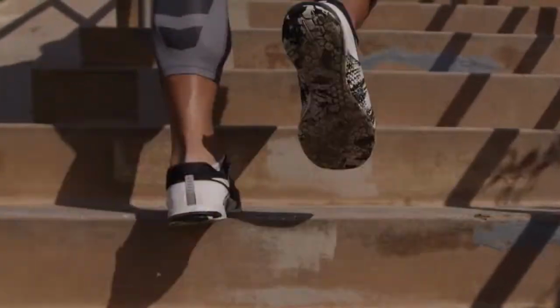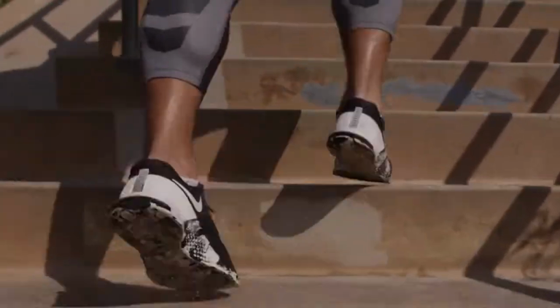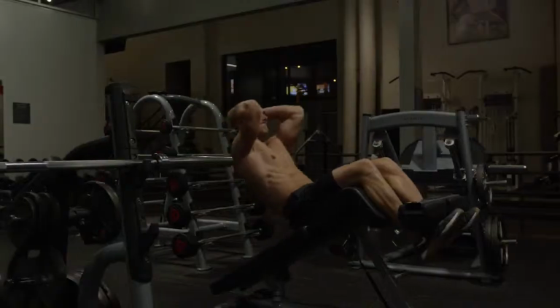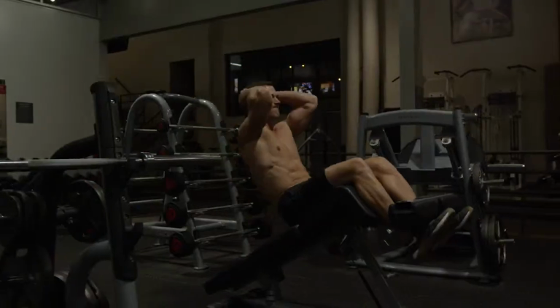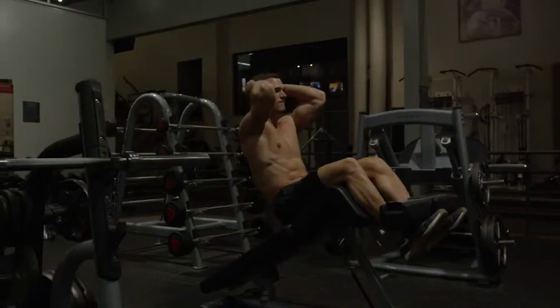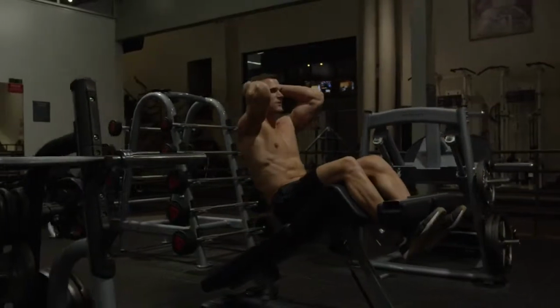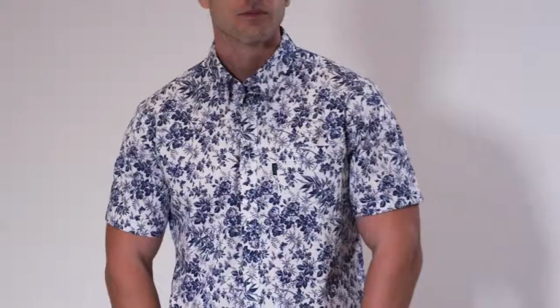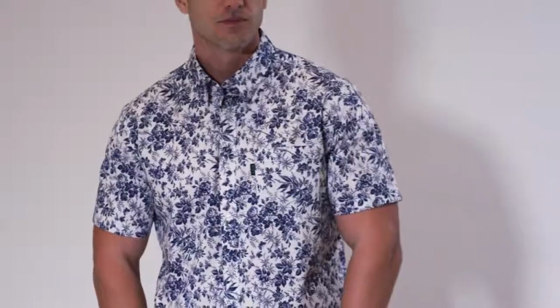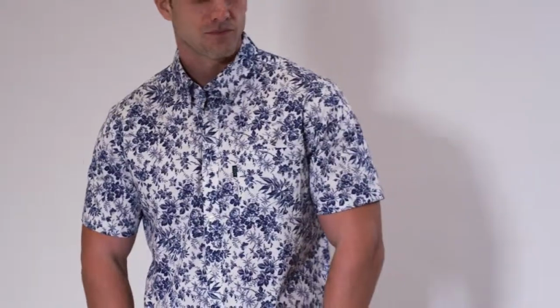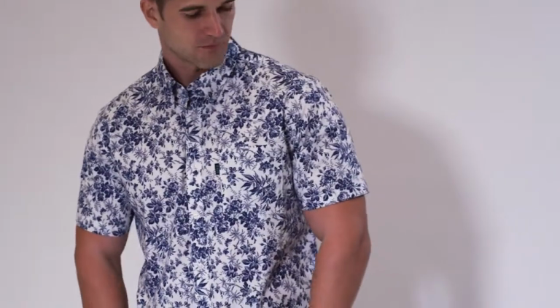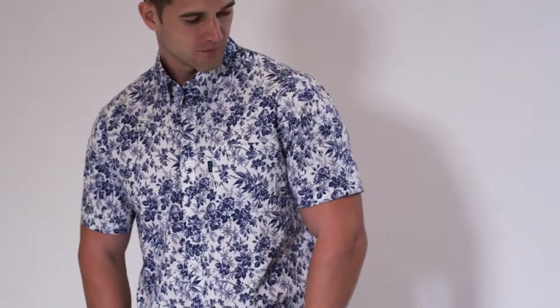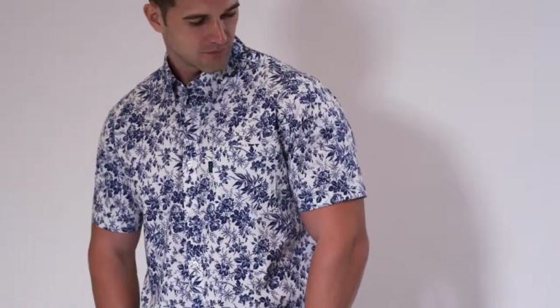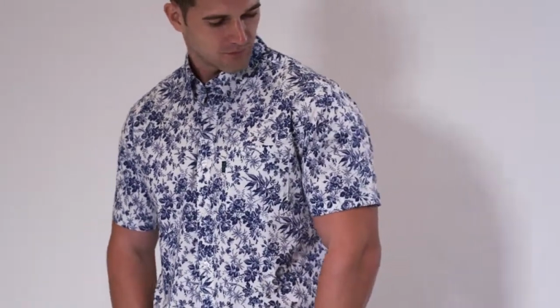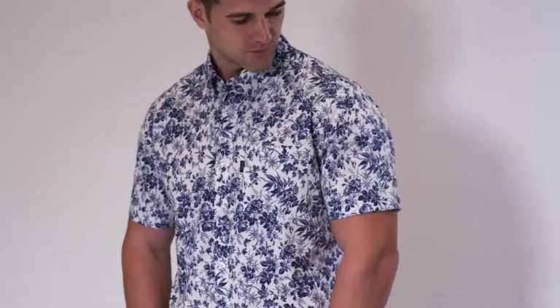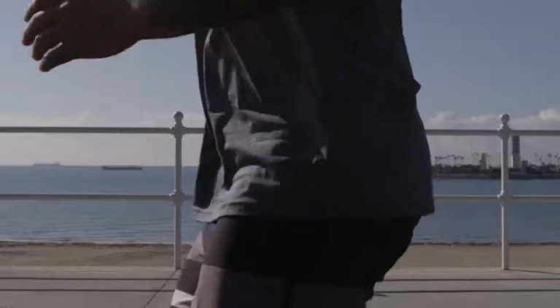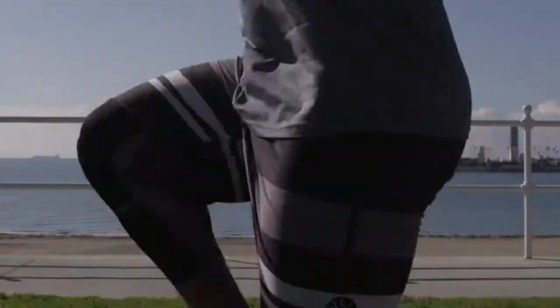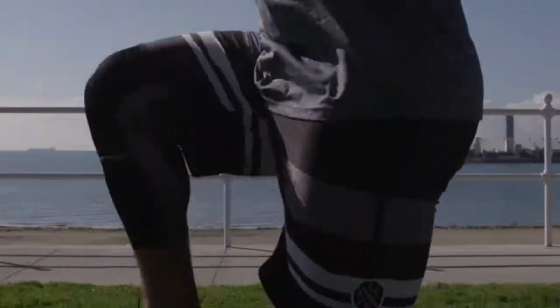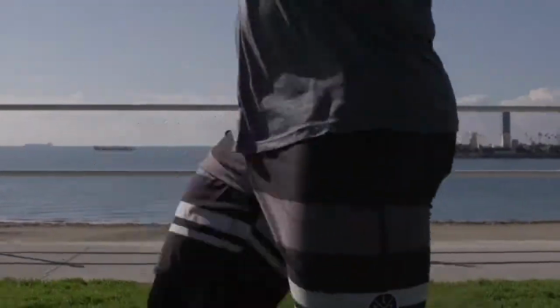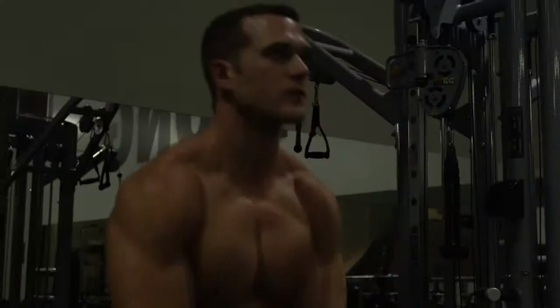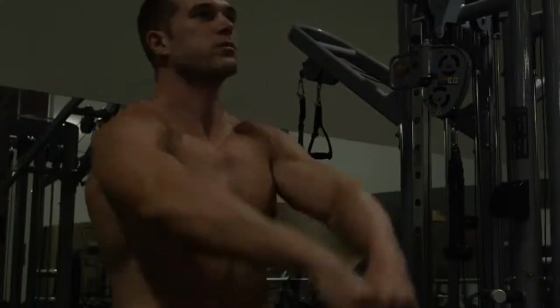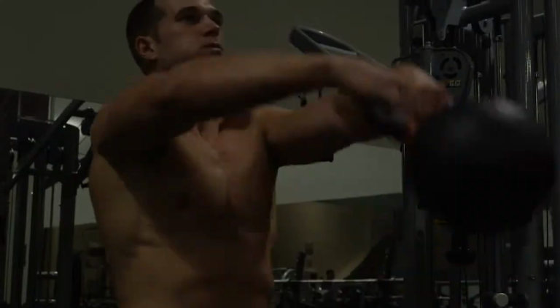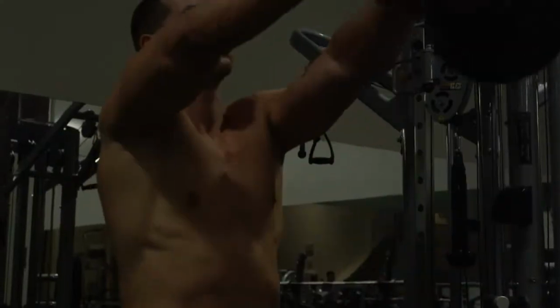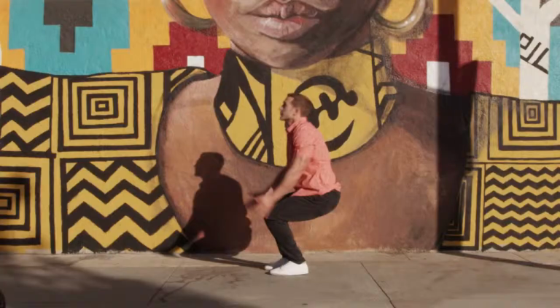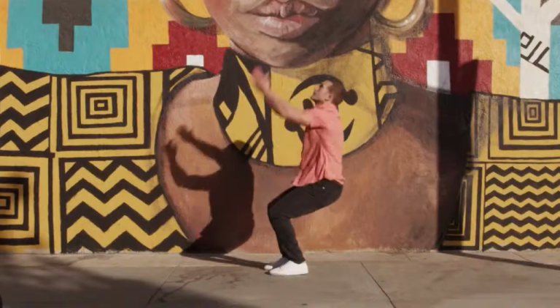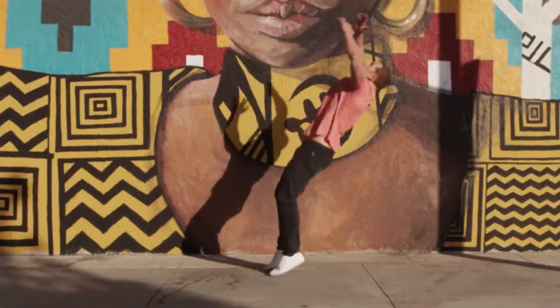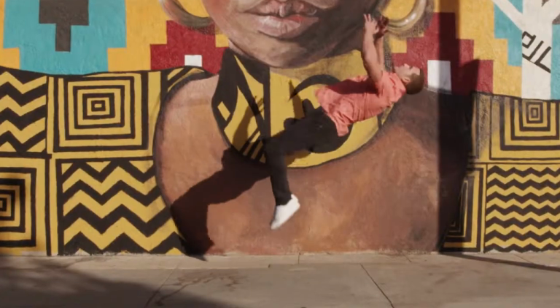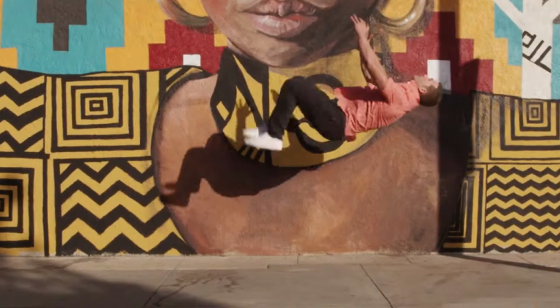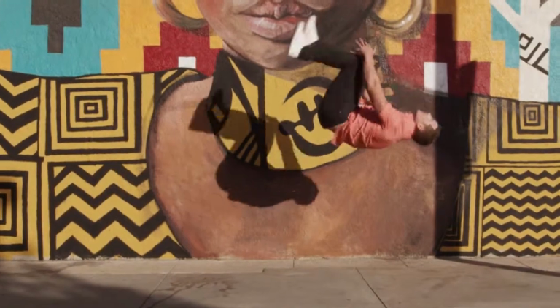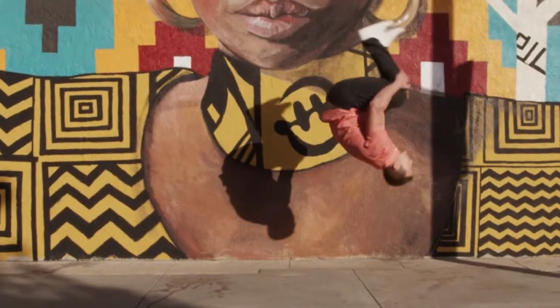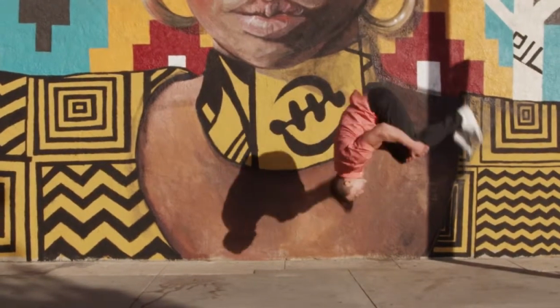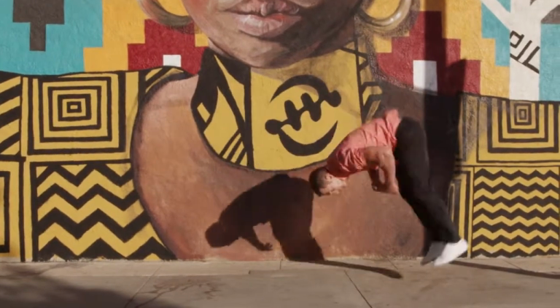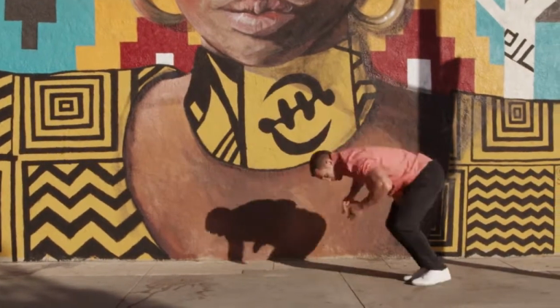Meet your new favorite shirt. The performance features you love to play, train, and compete in.